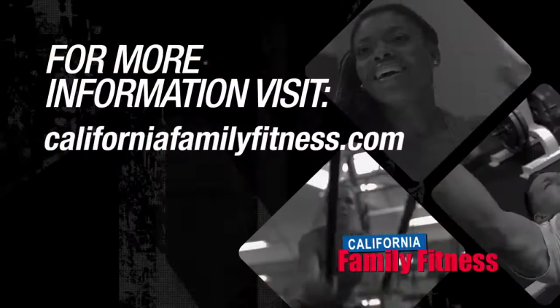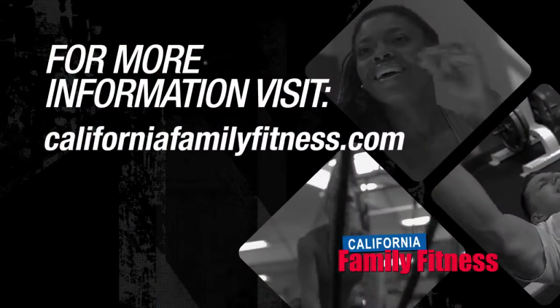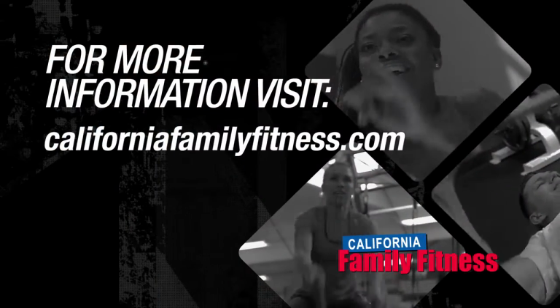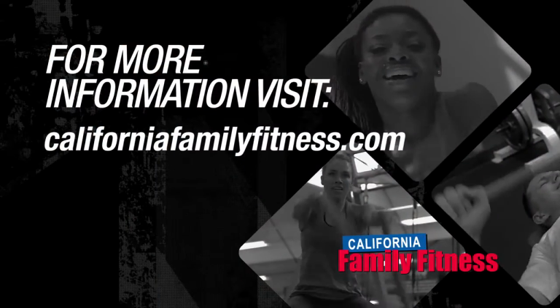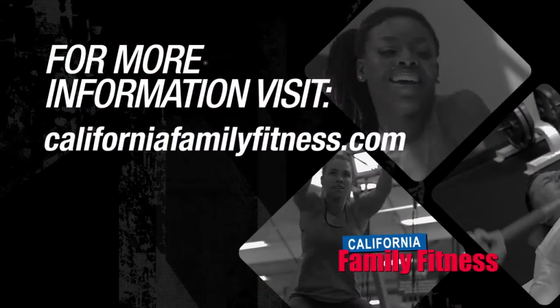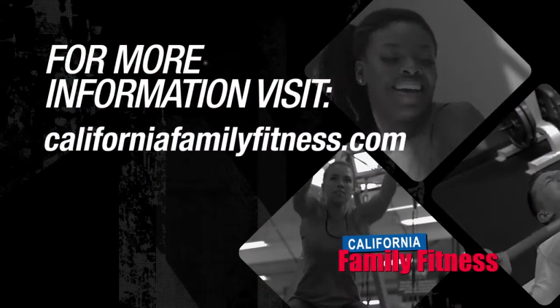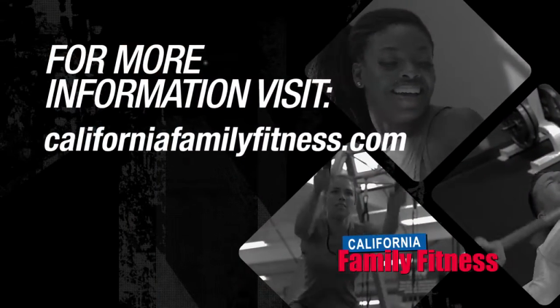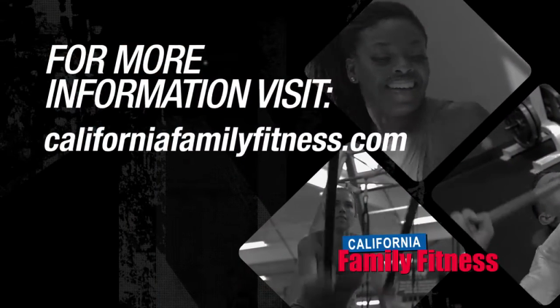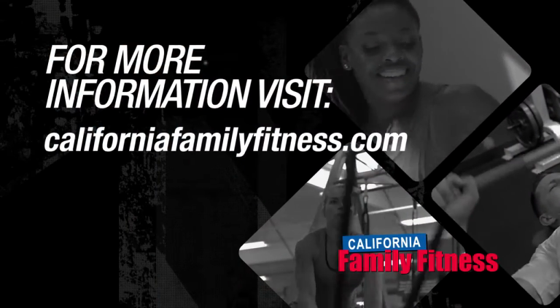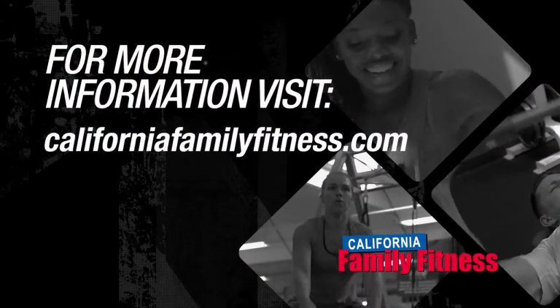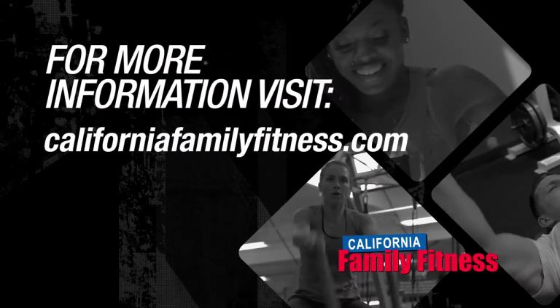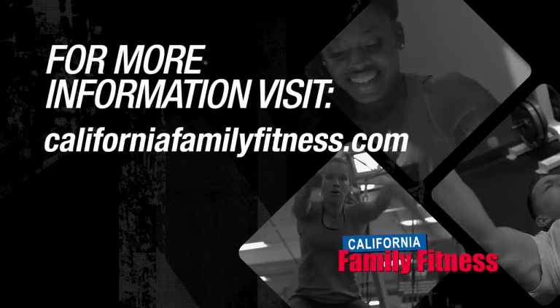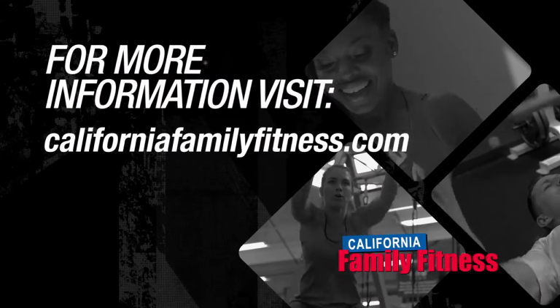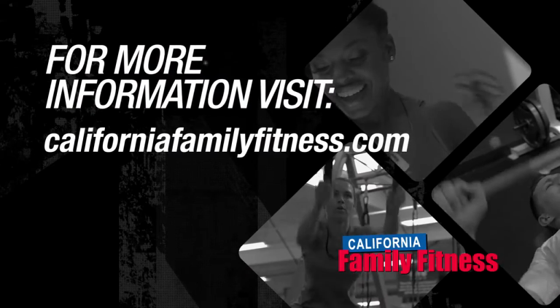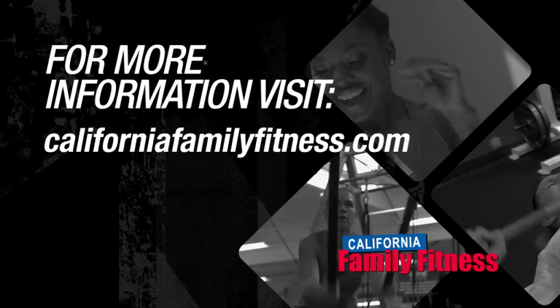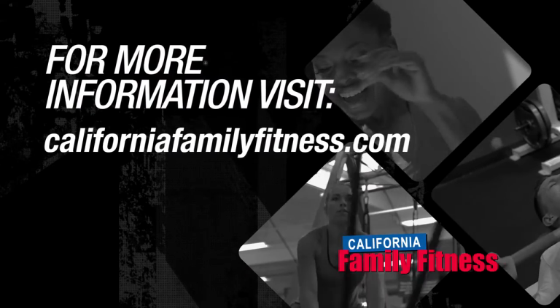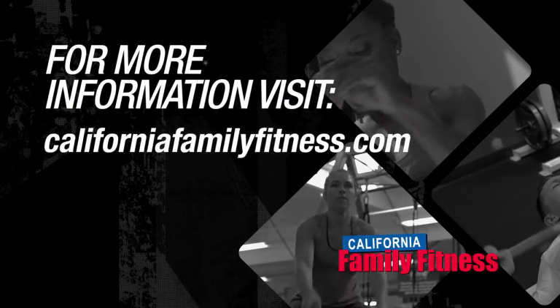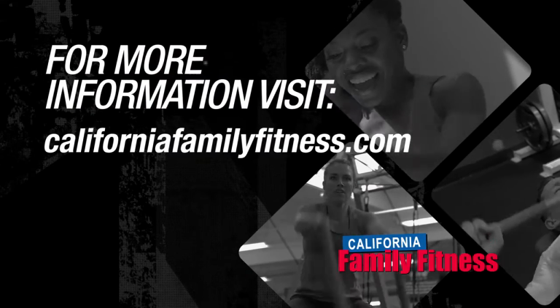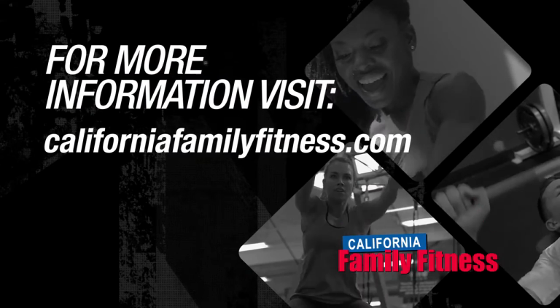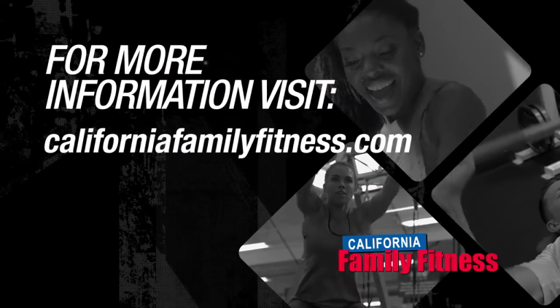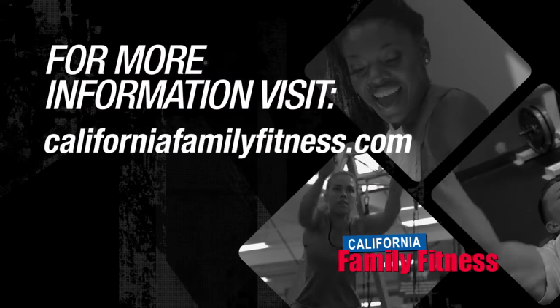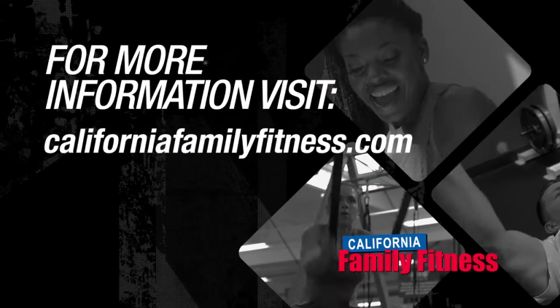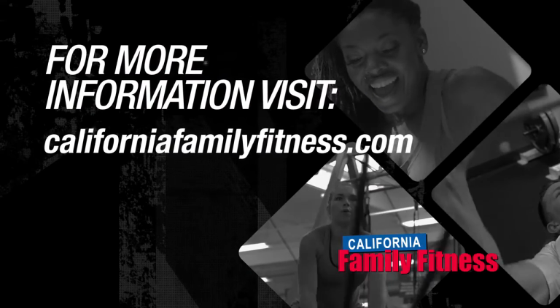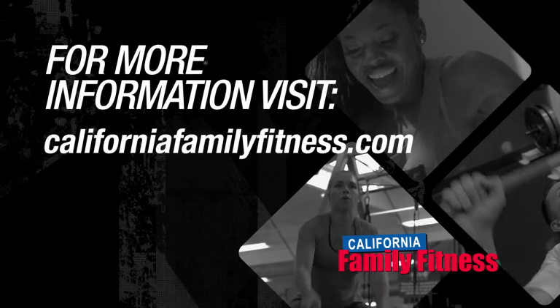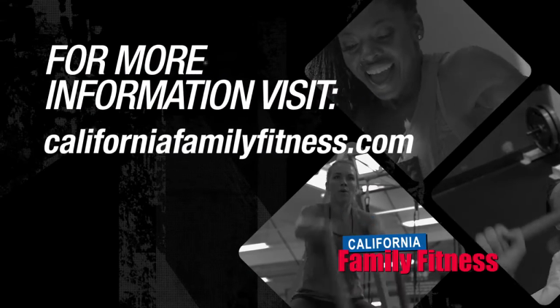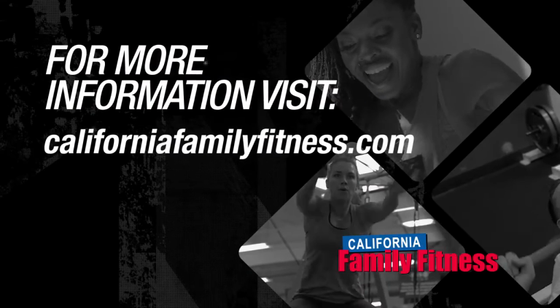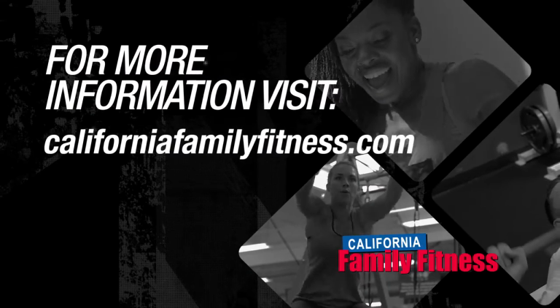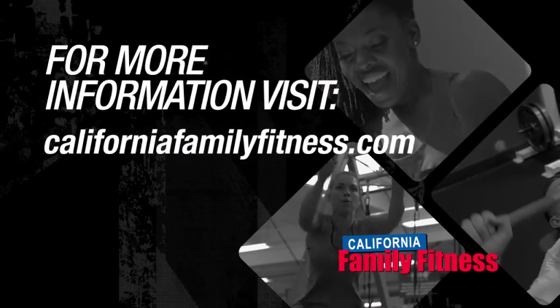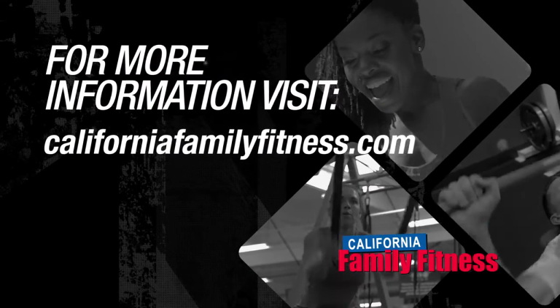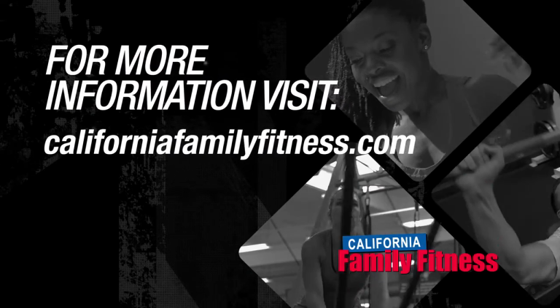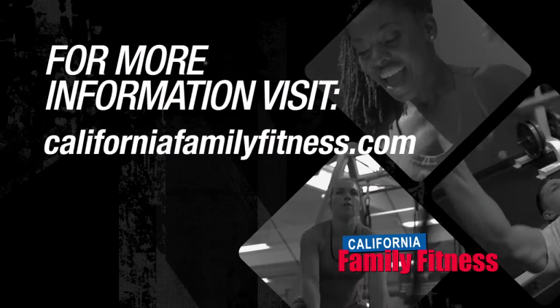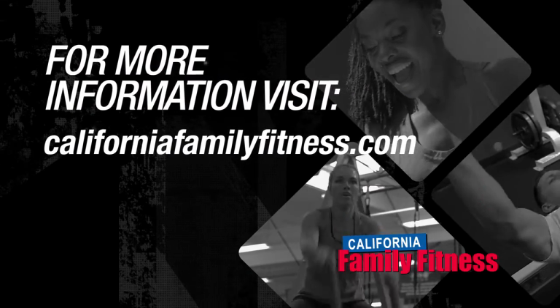For more information on working with one of Cal Fit's trainers, go to CaliforniaFamilyFitness.com.